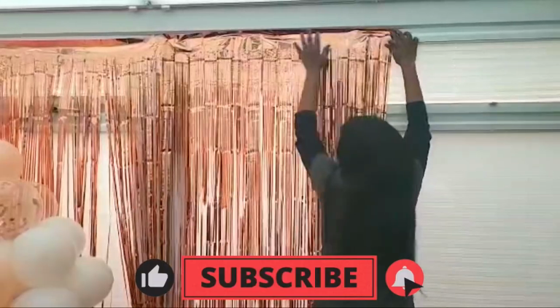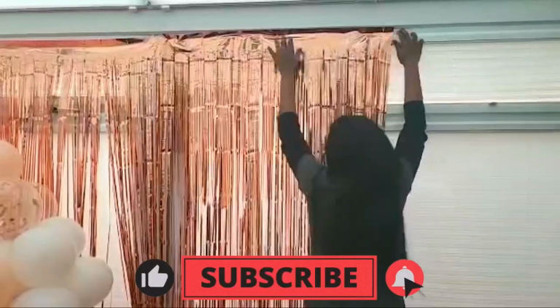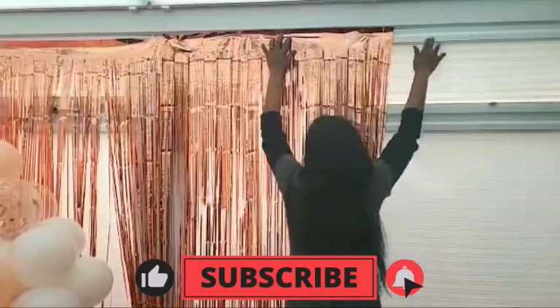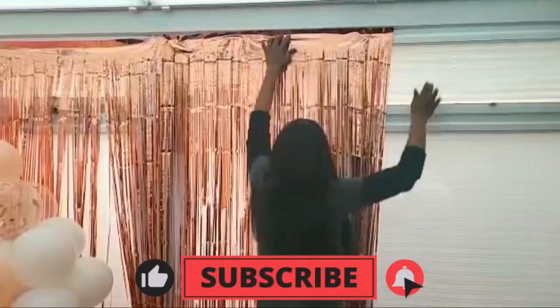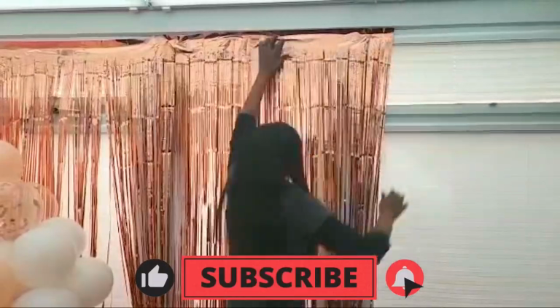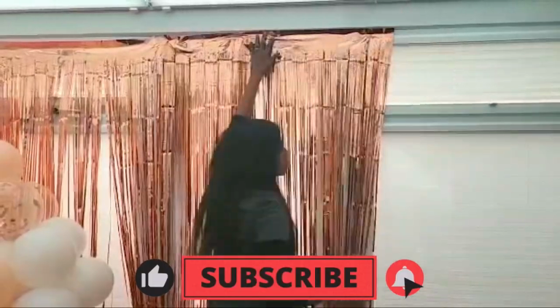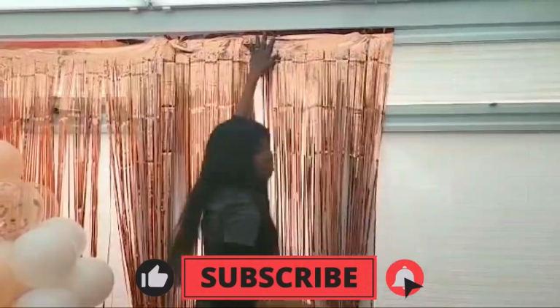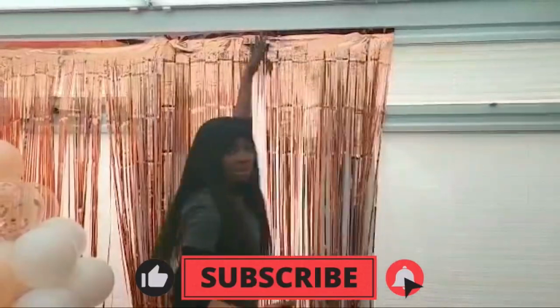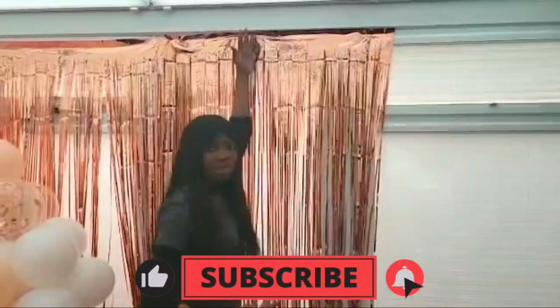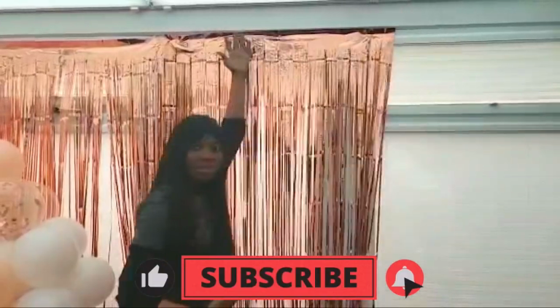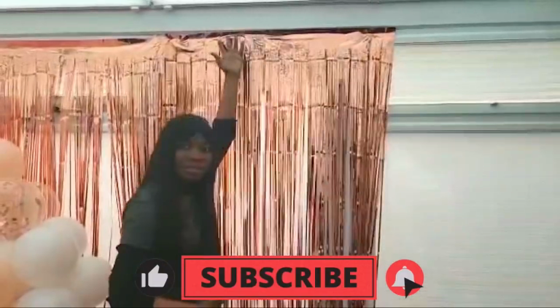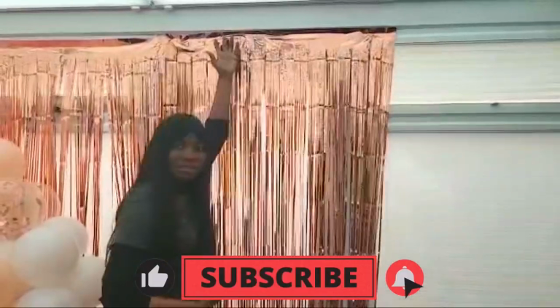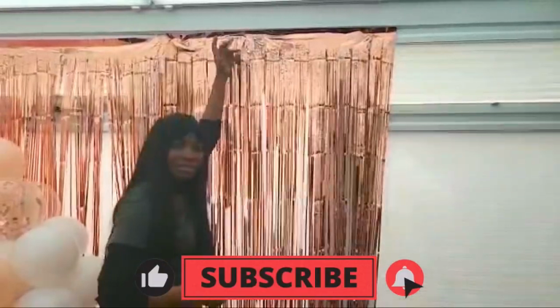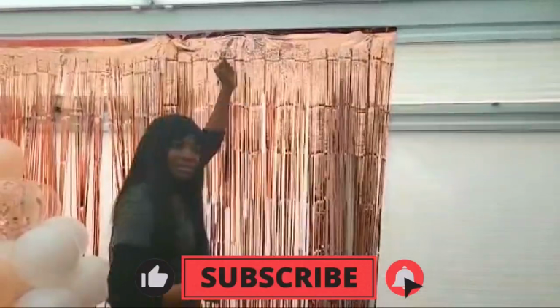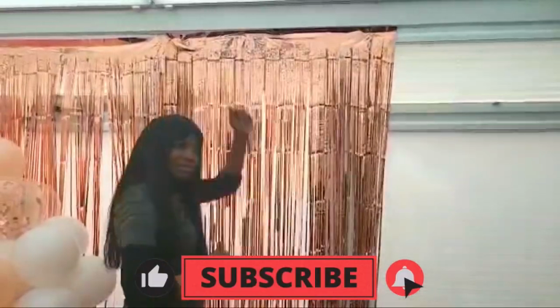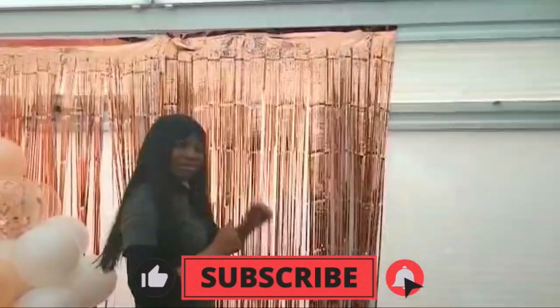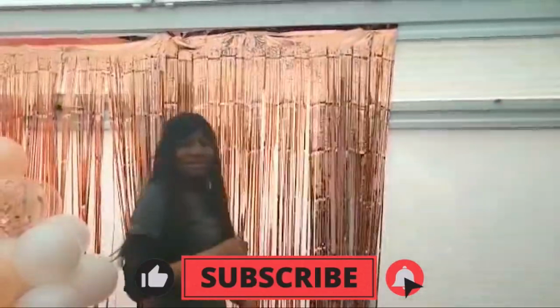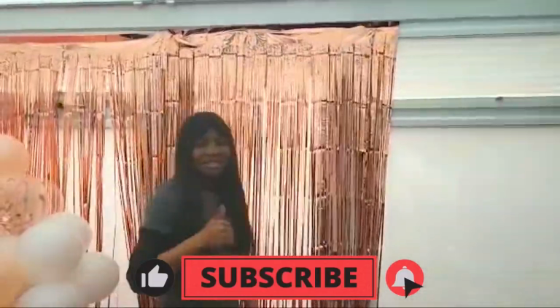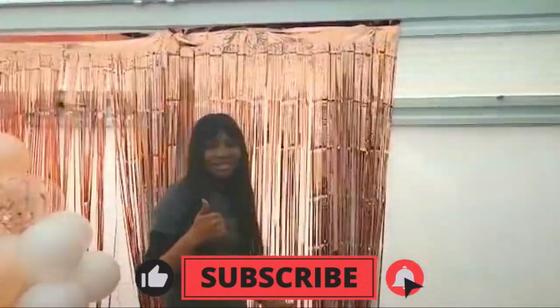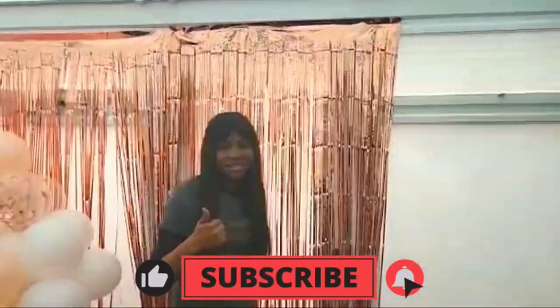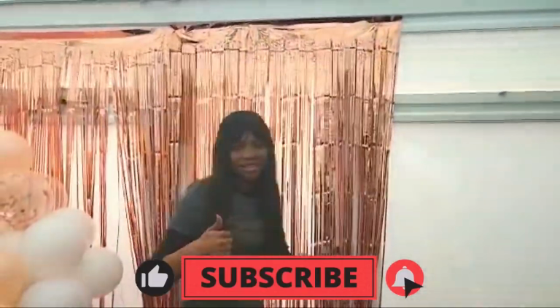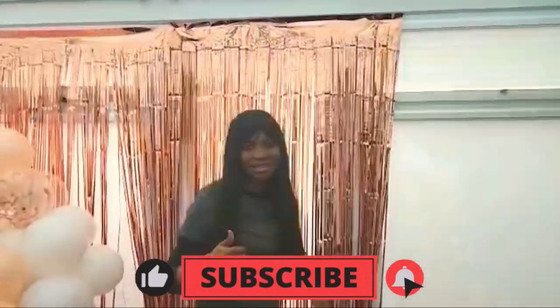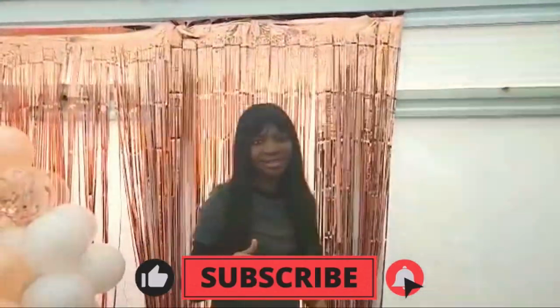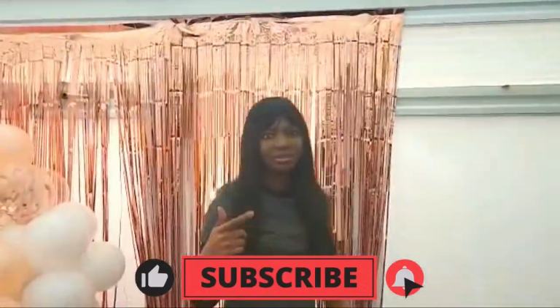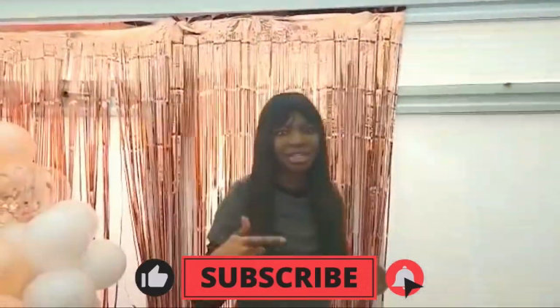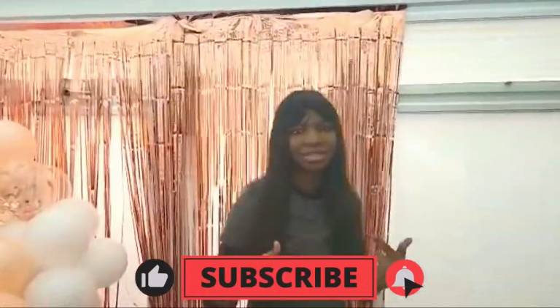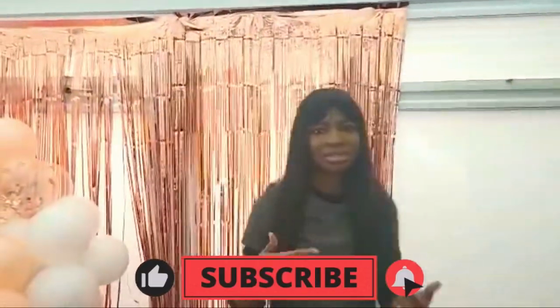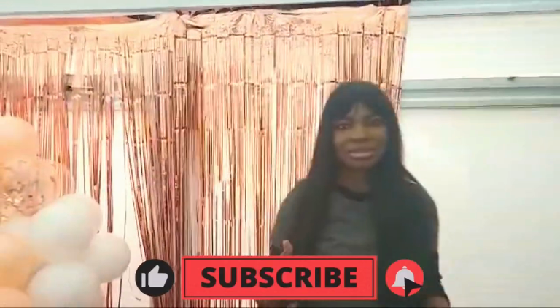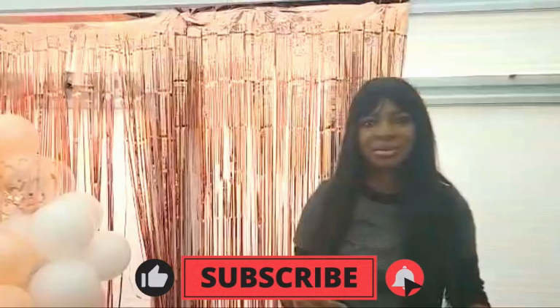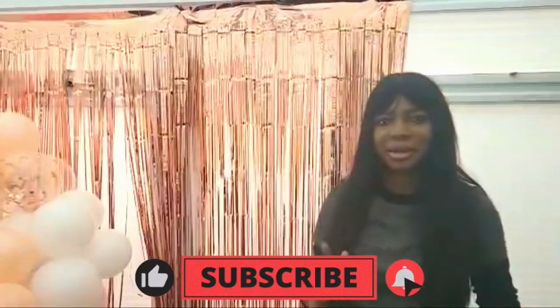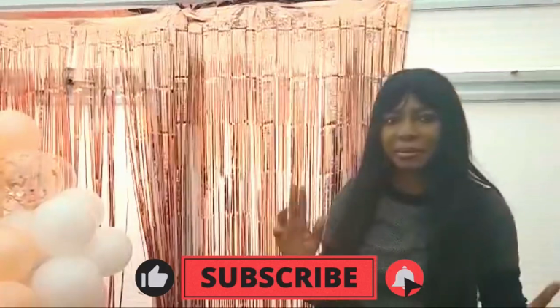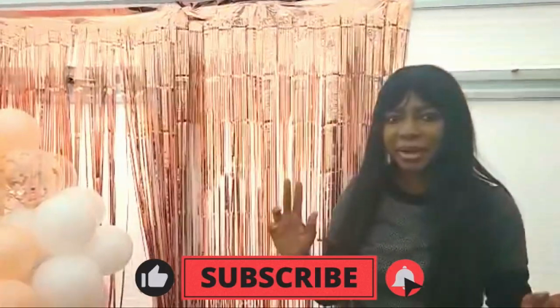And that's it! Make sure to subscribe. Bye!